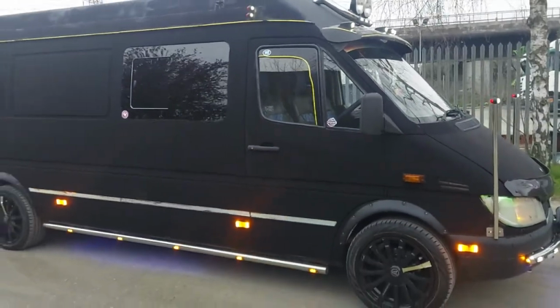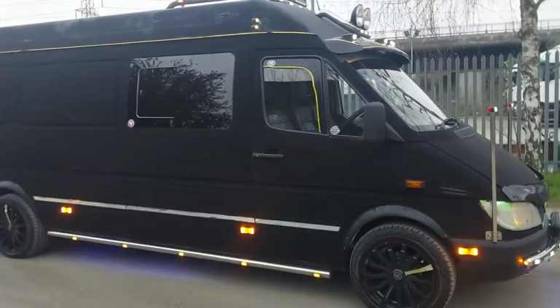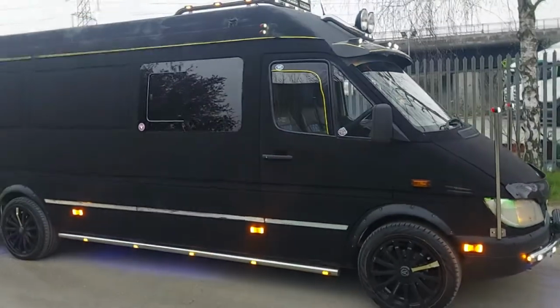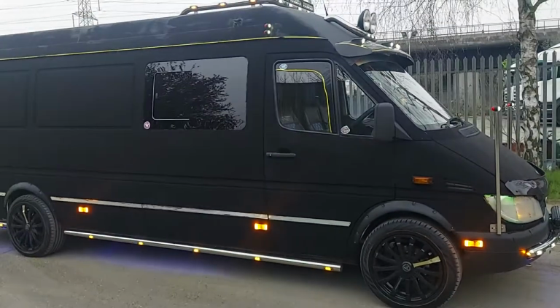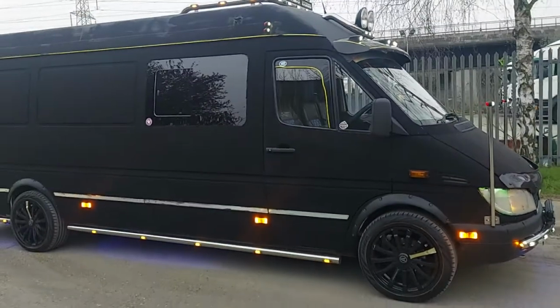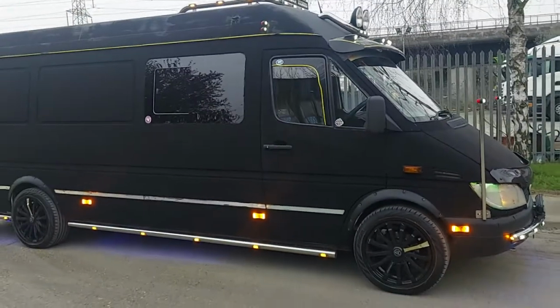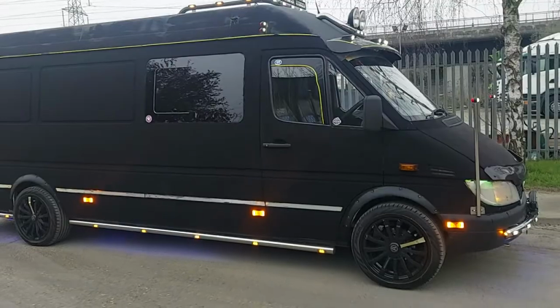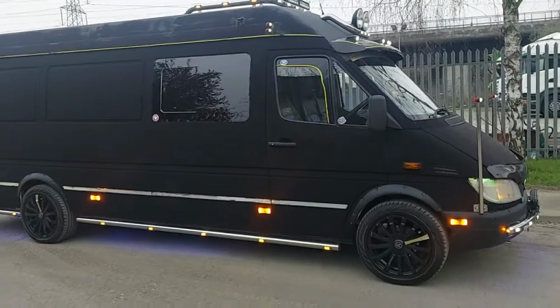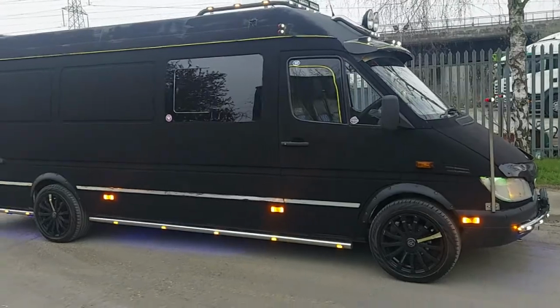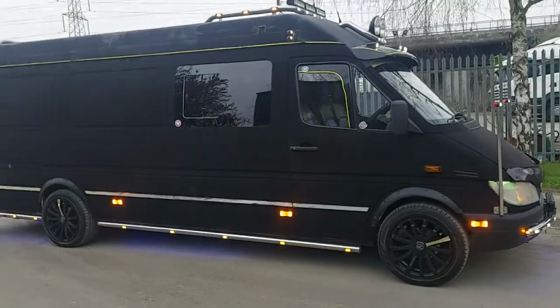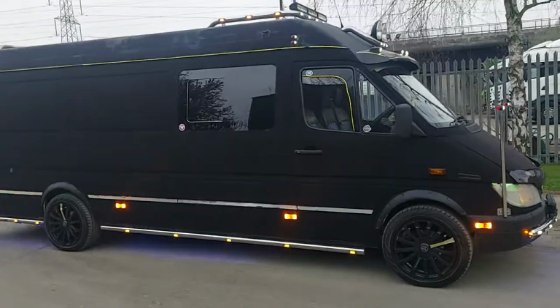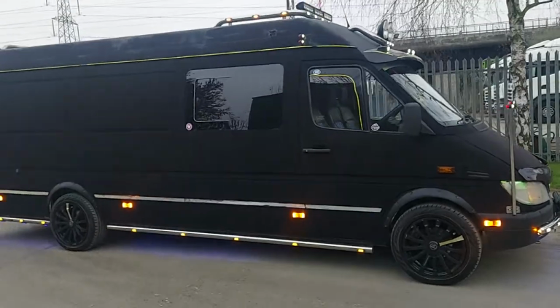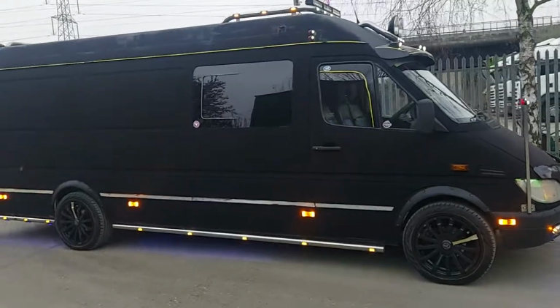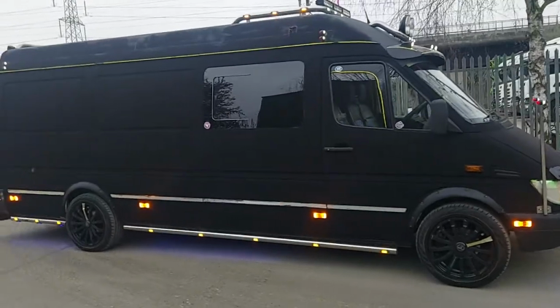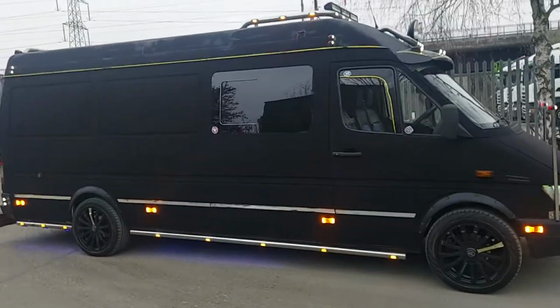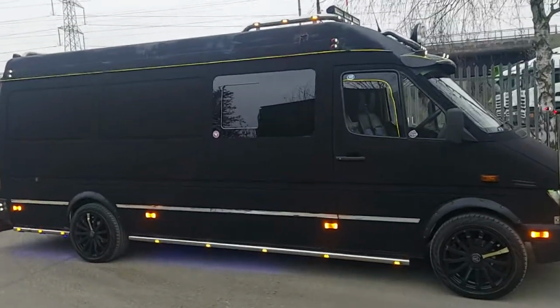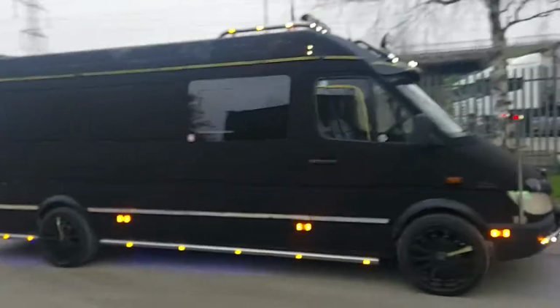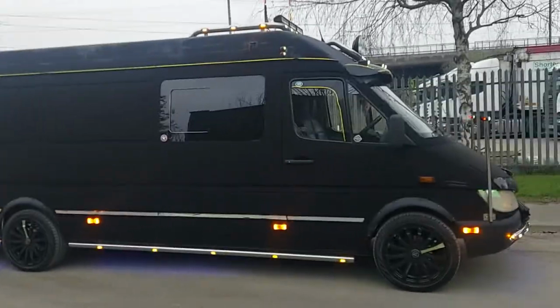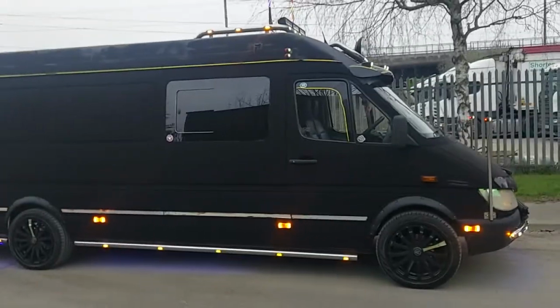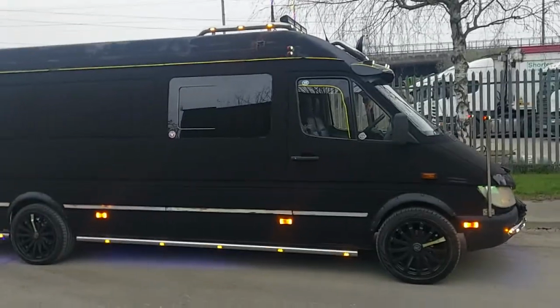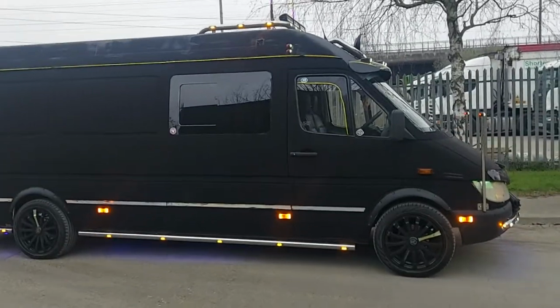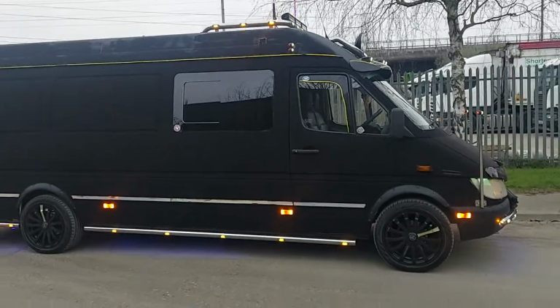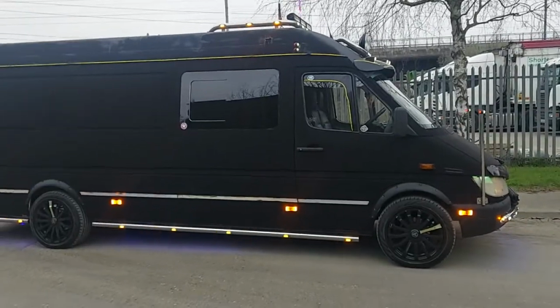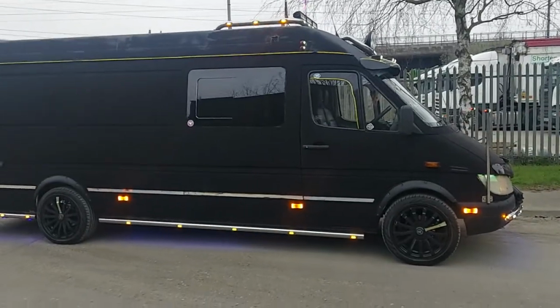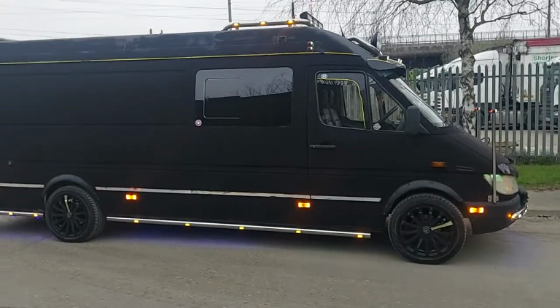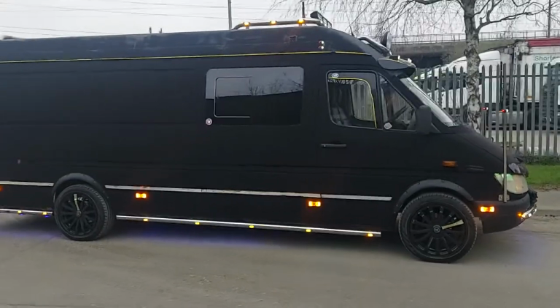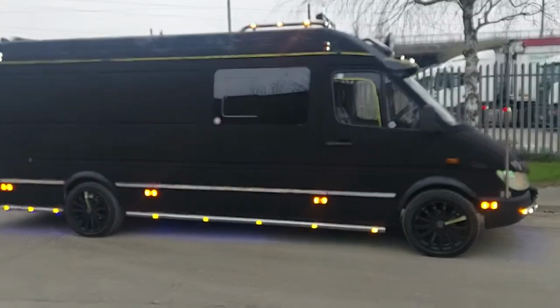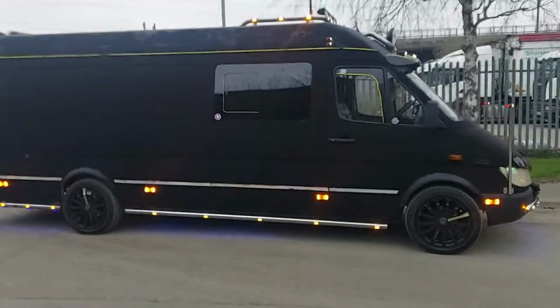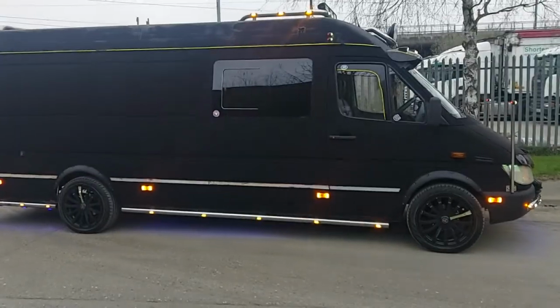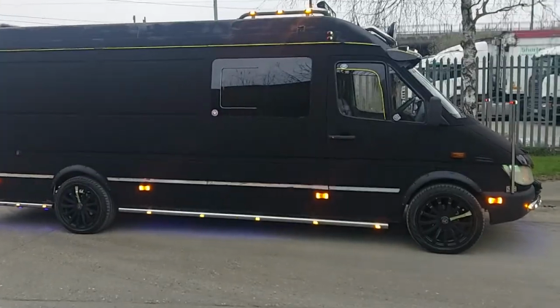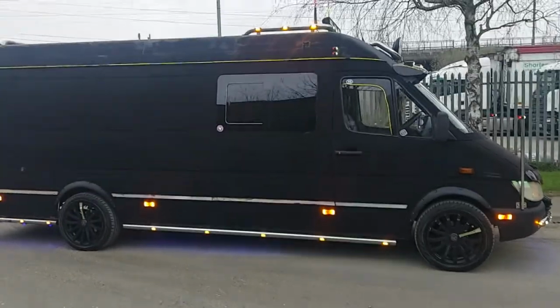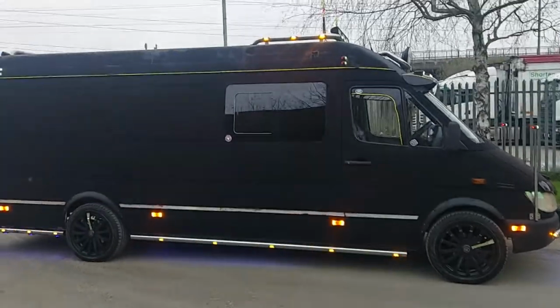I just thought I'd share that with you because I've just finished painting it. And that's what she looks like now.